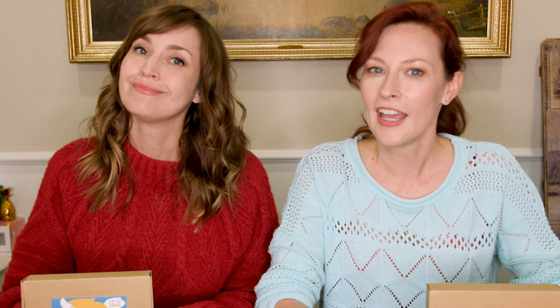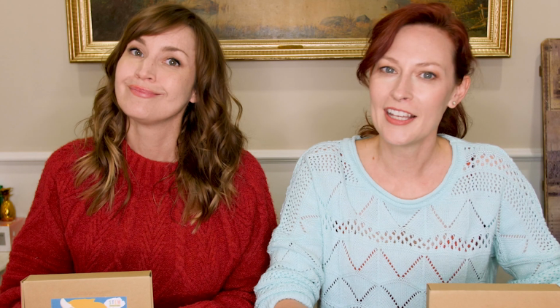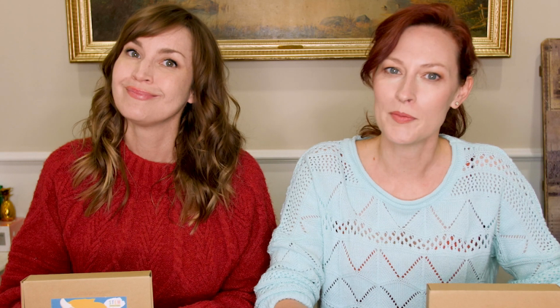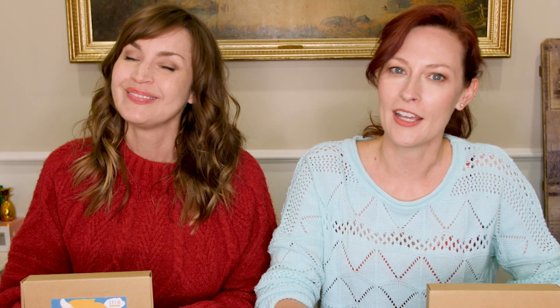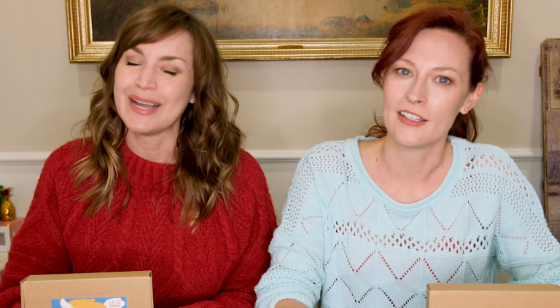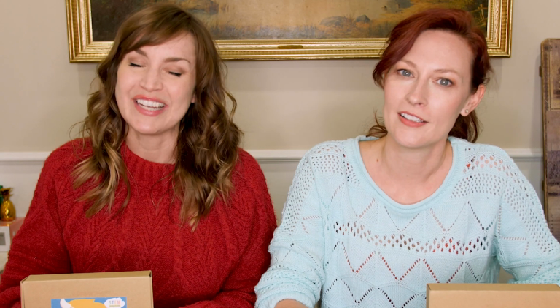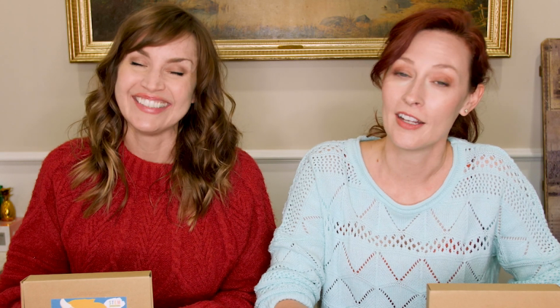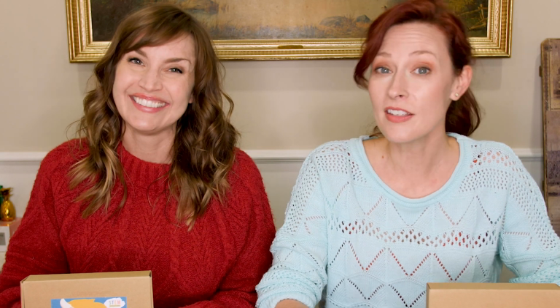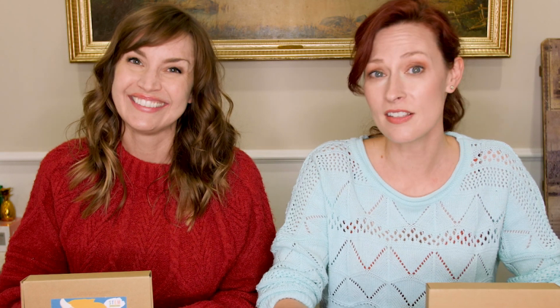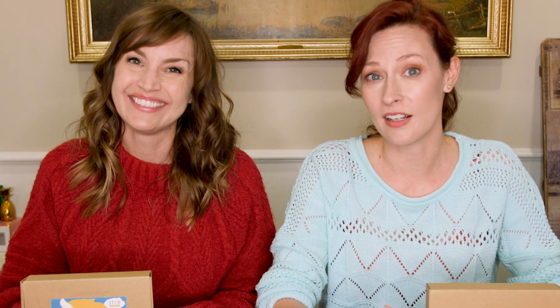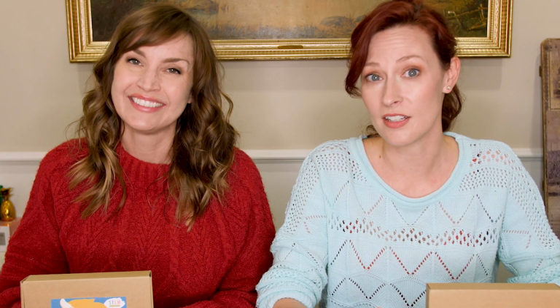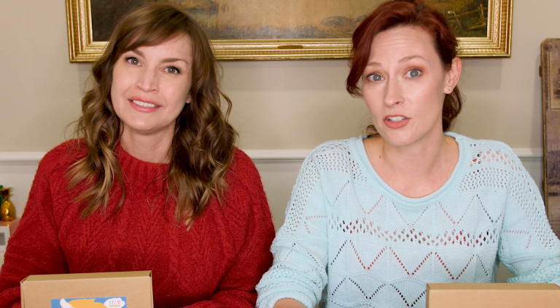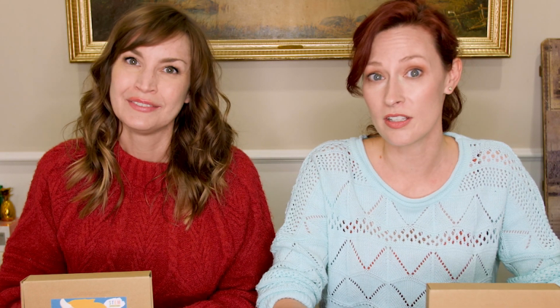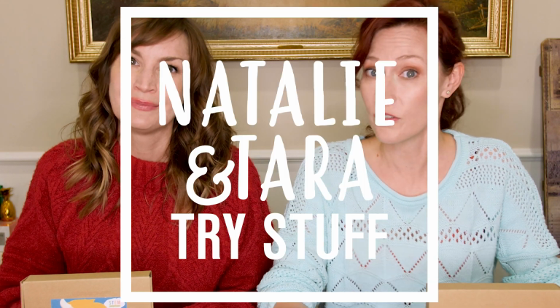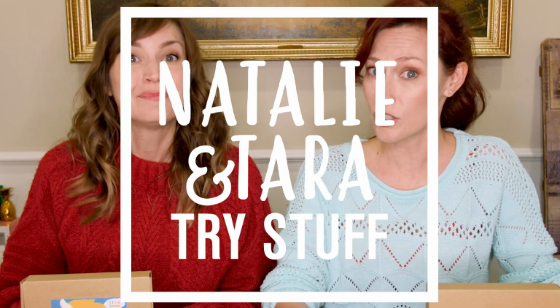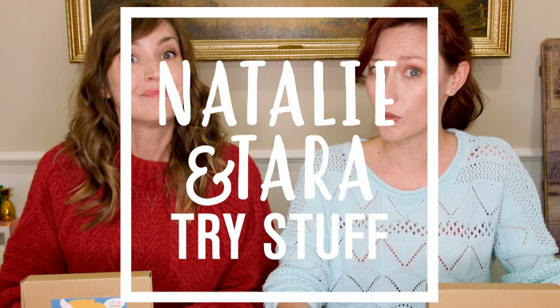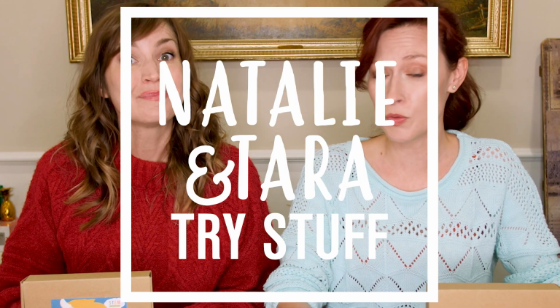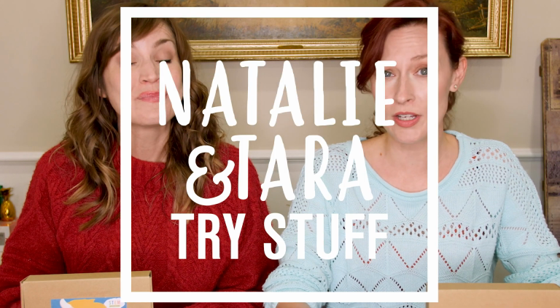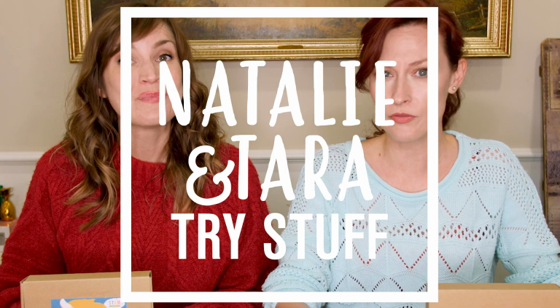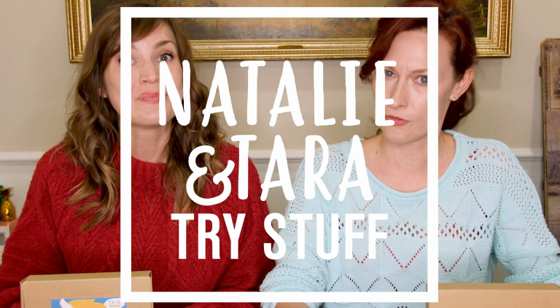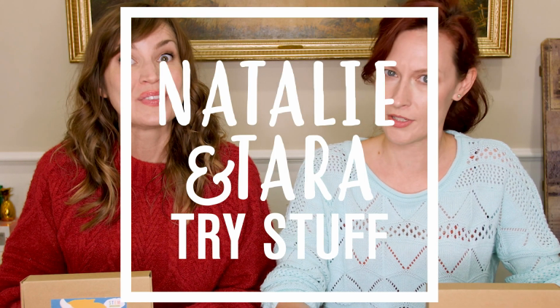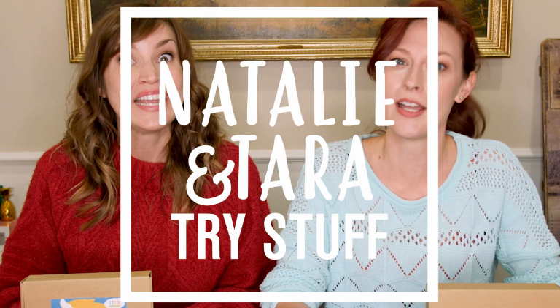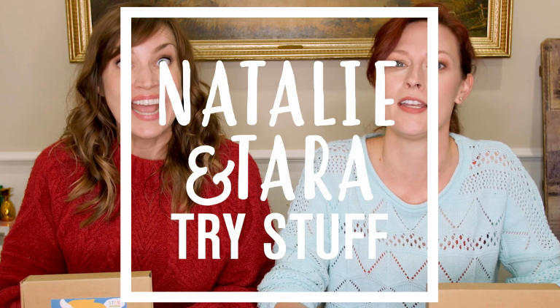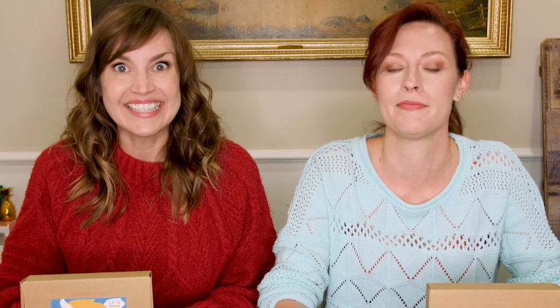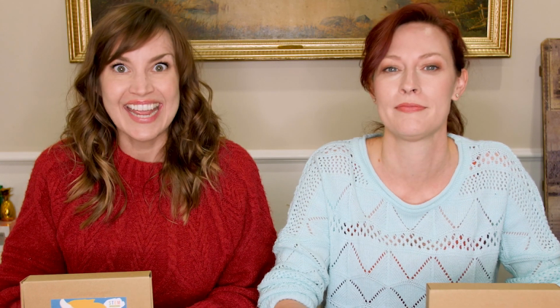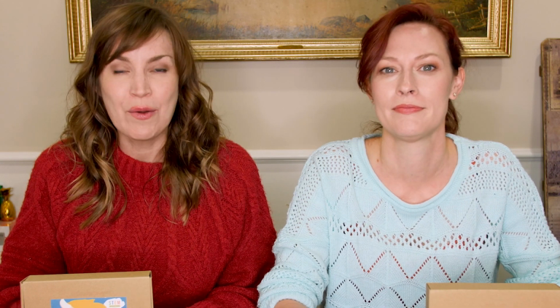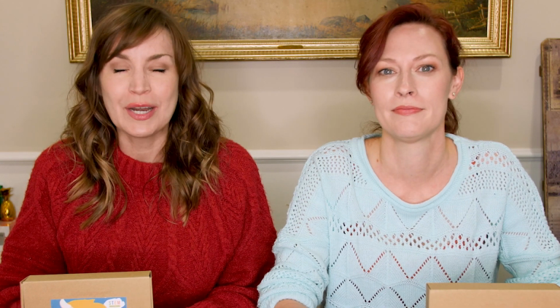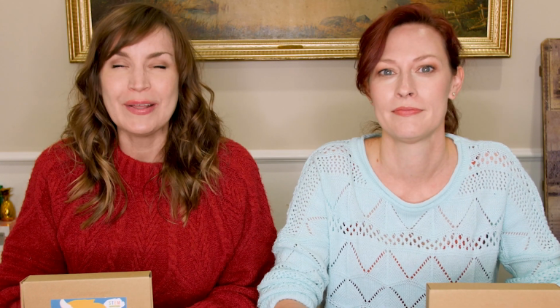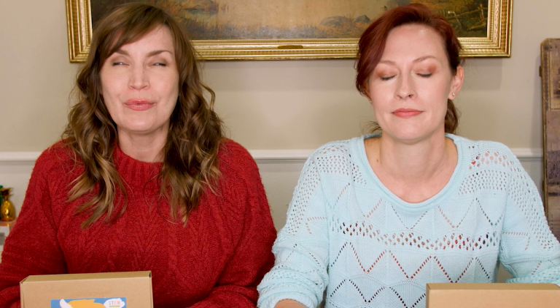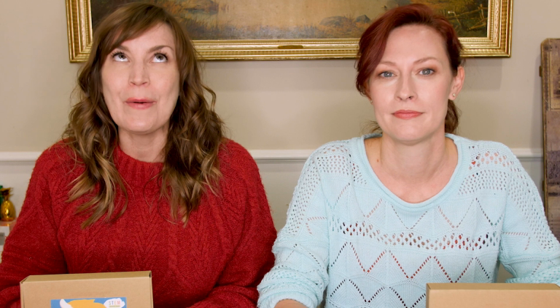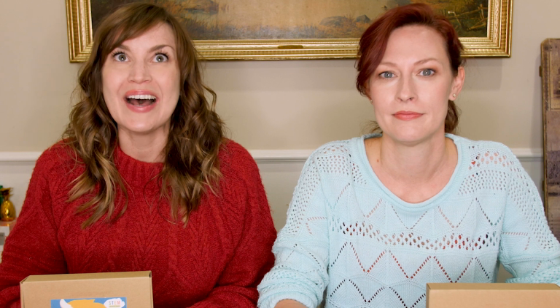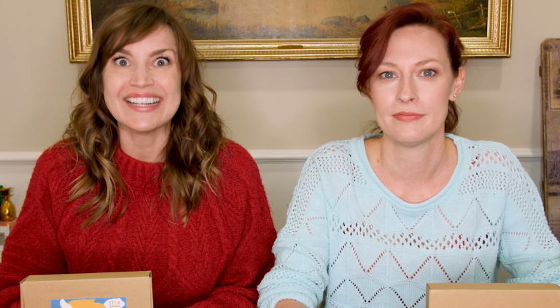Hey, I'm Natalie. I'm Tara. And this is Natalie and Tara Try Stuff, a show in which we try stuff for the first time. And today, we're going to build robots.